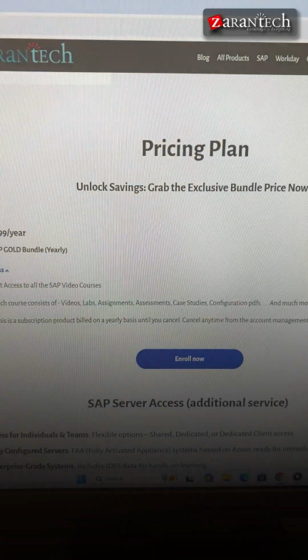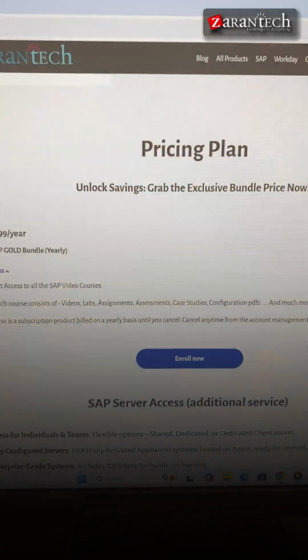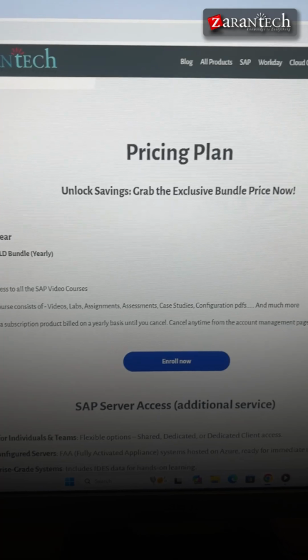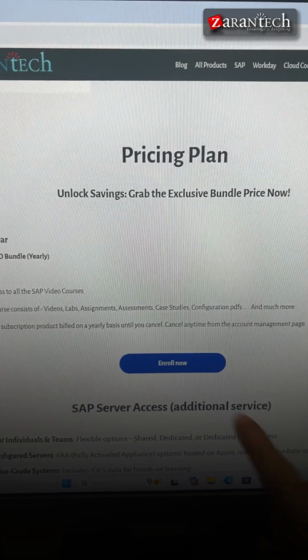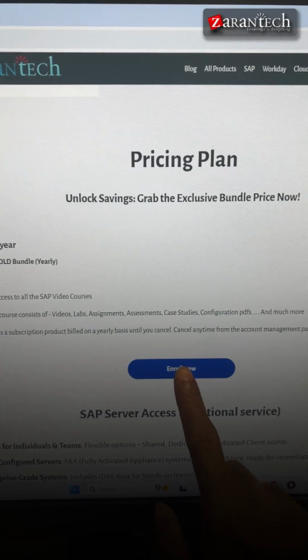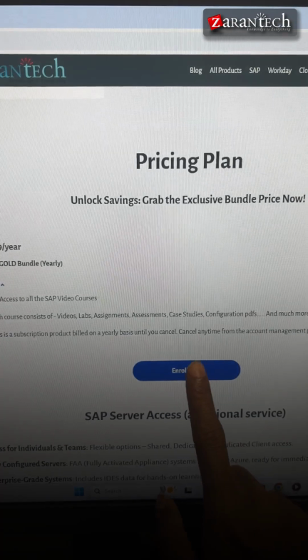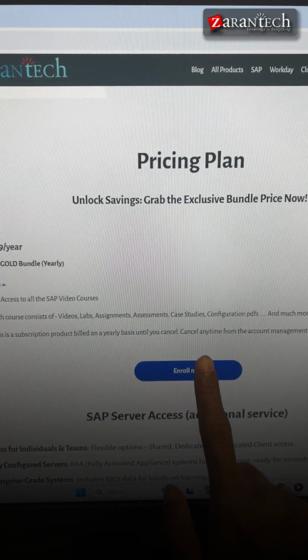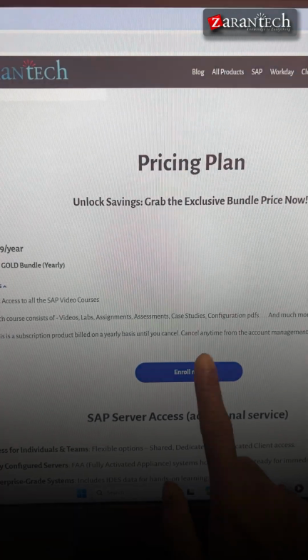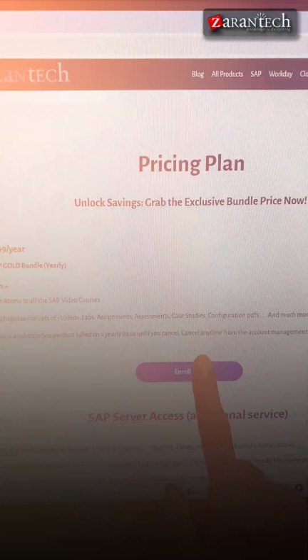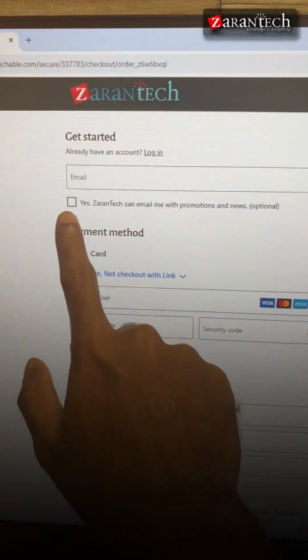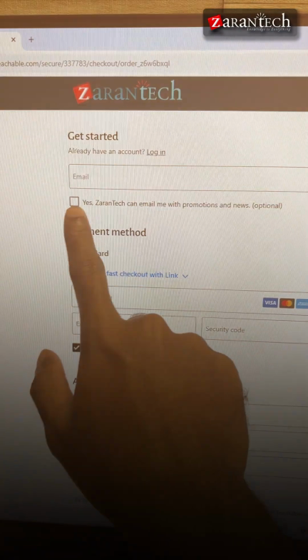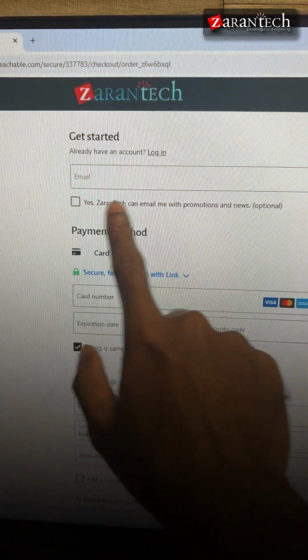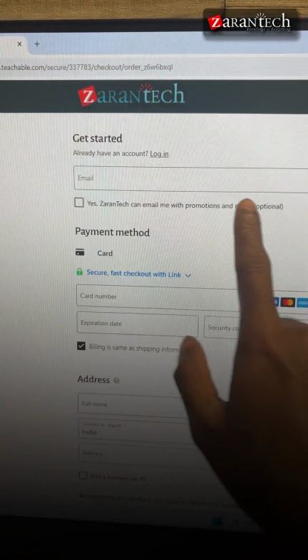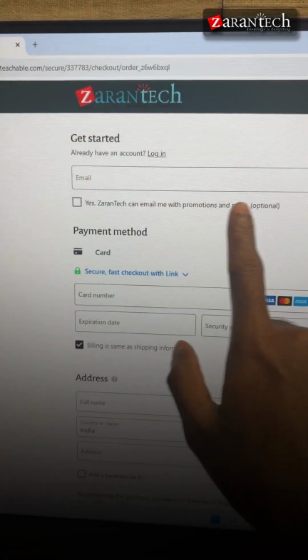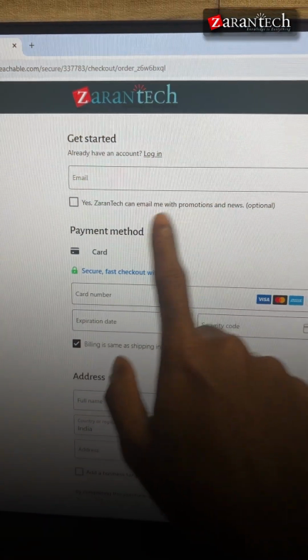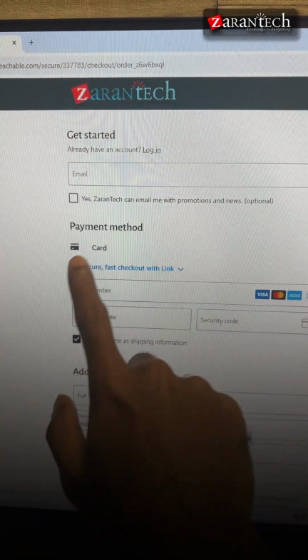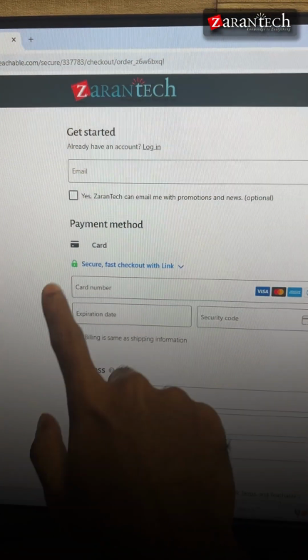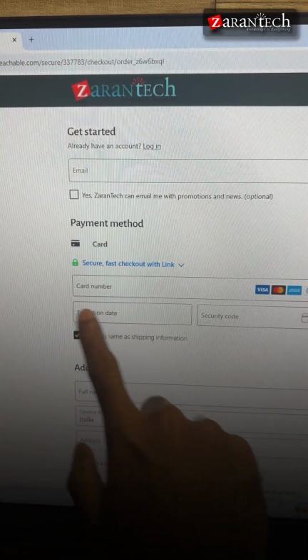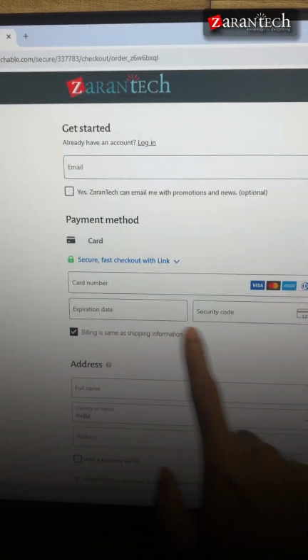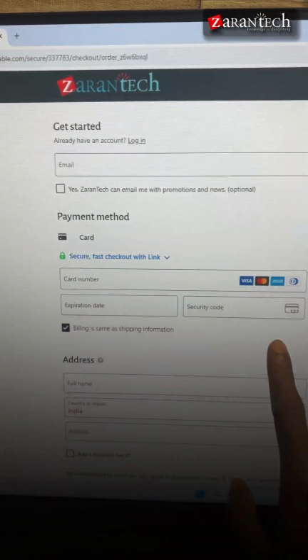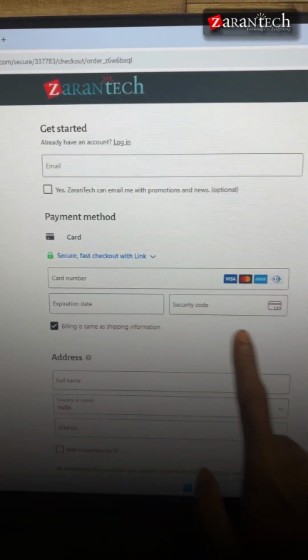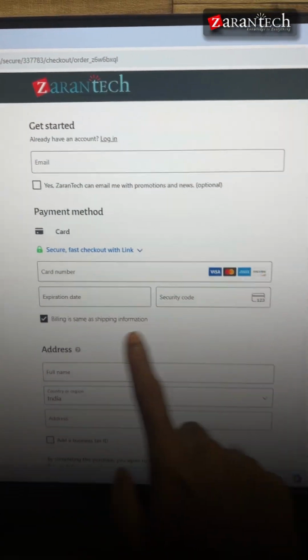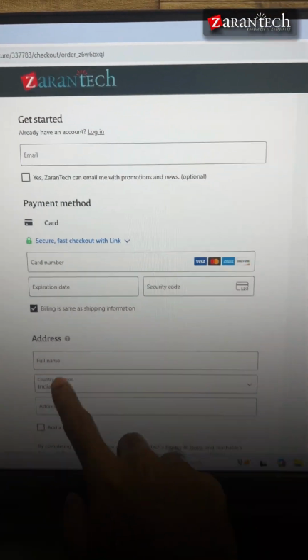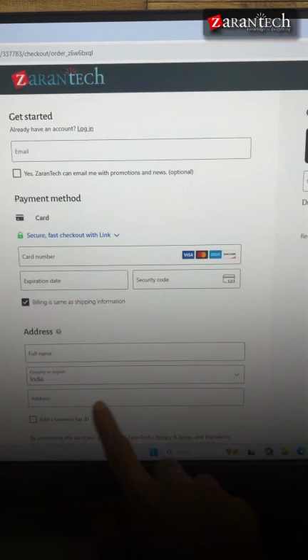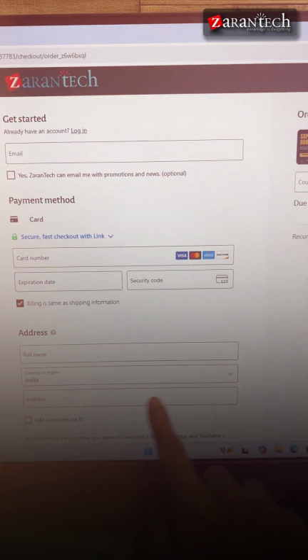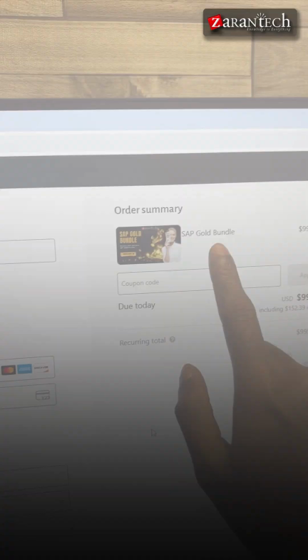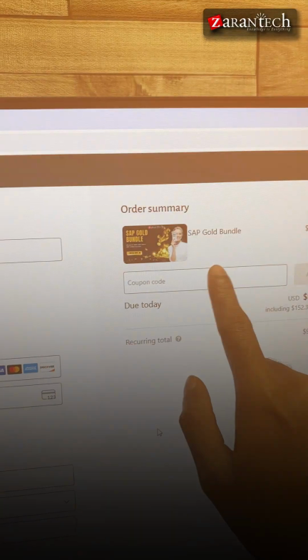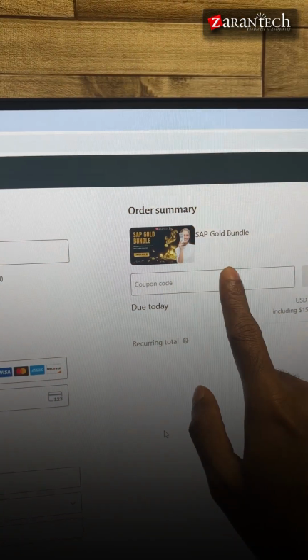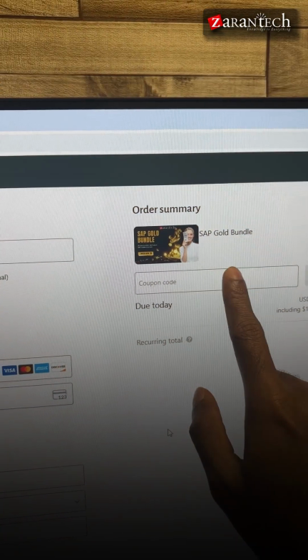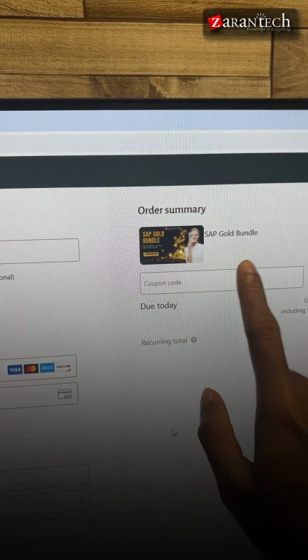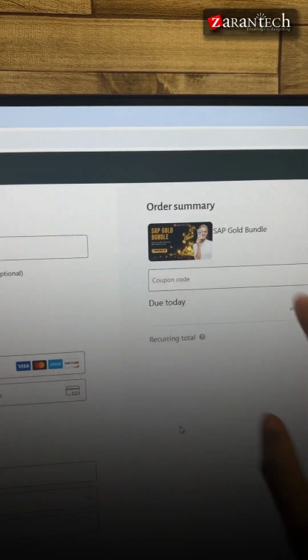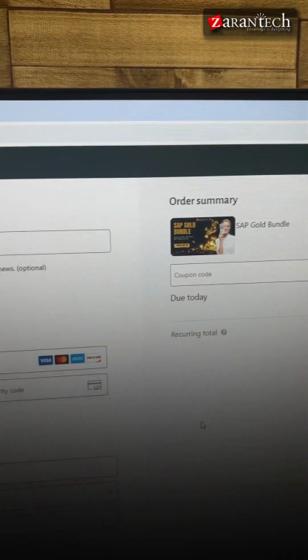Click on Enroll Now, fill in your details, choose your payment method, and enter the coupon code.